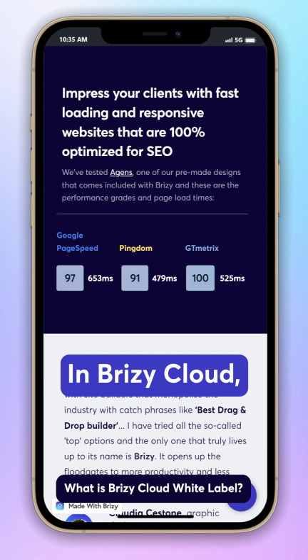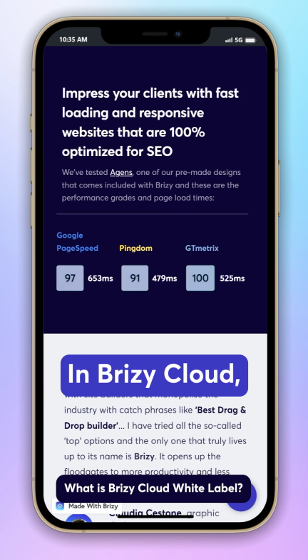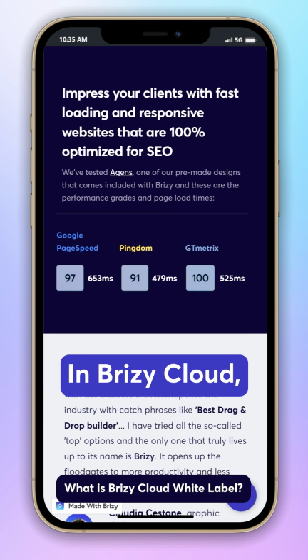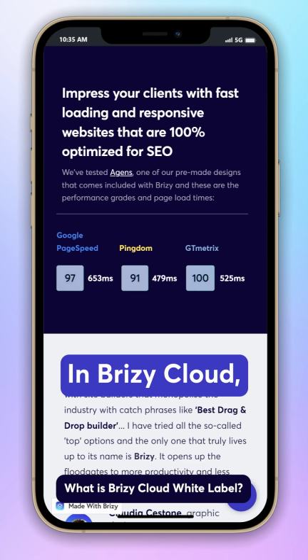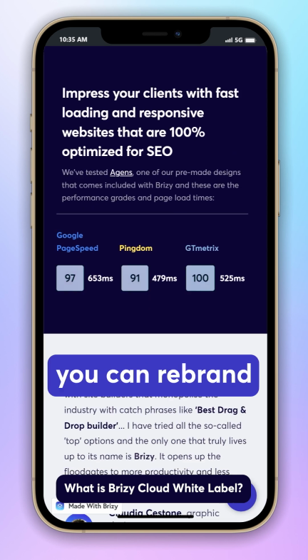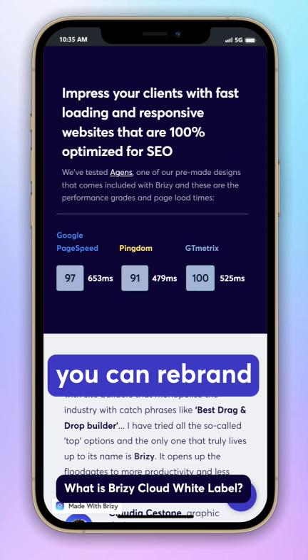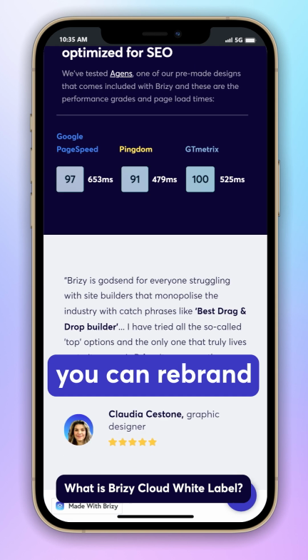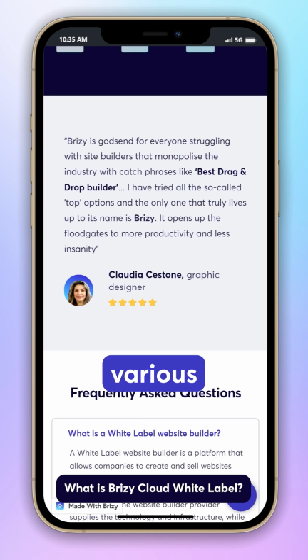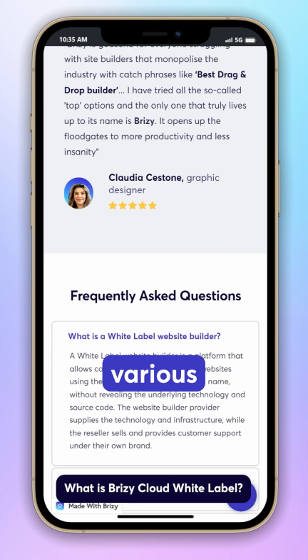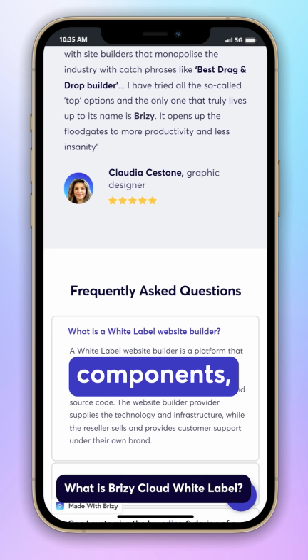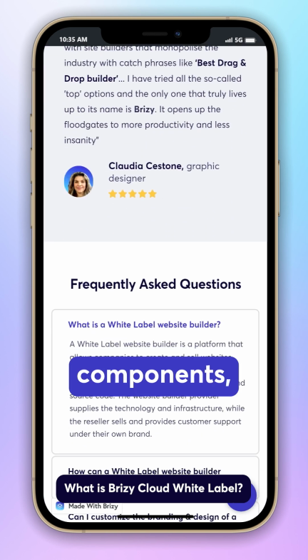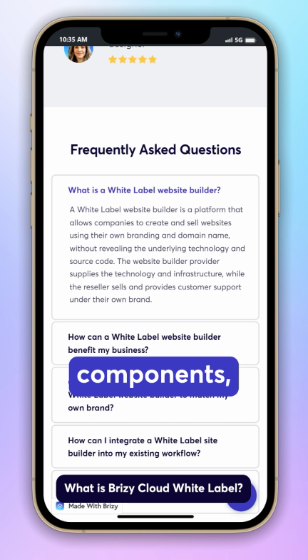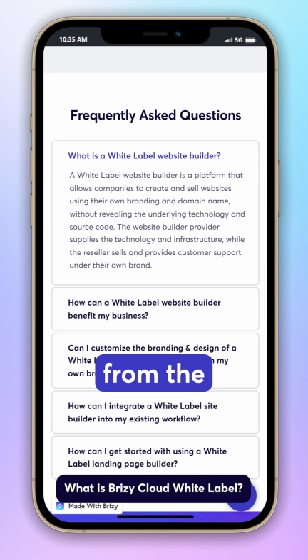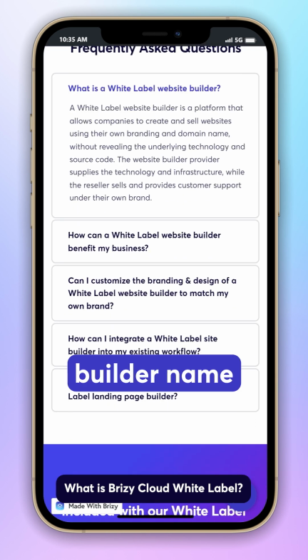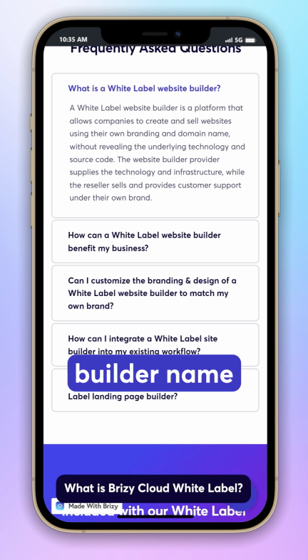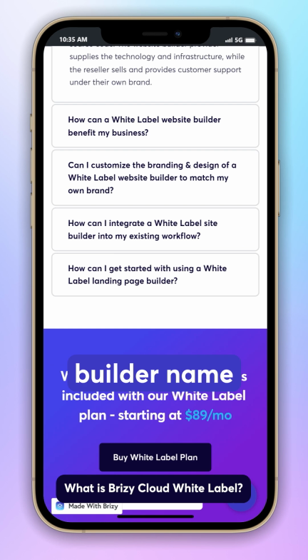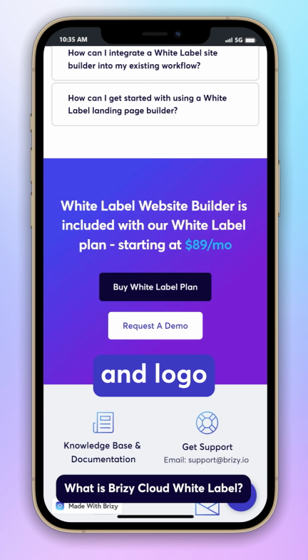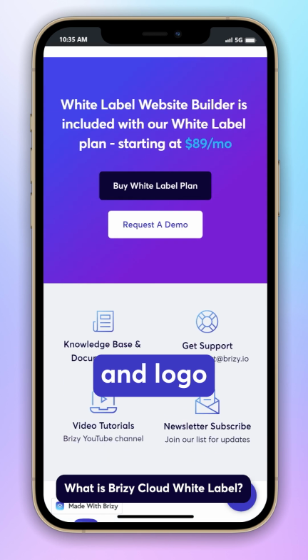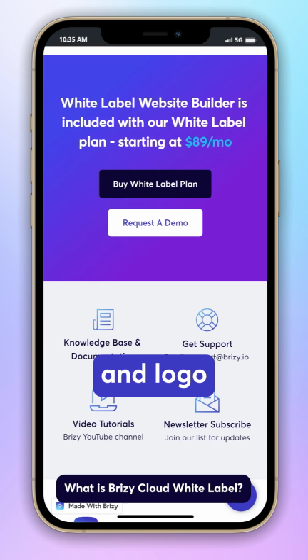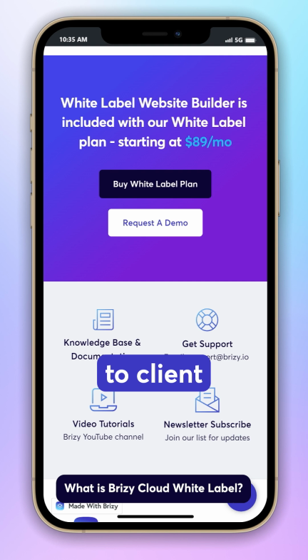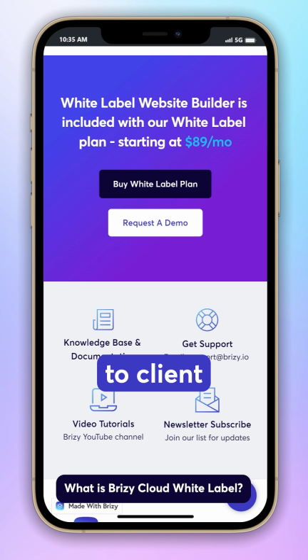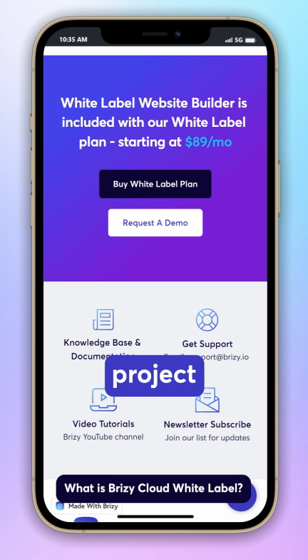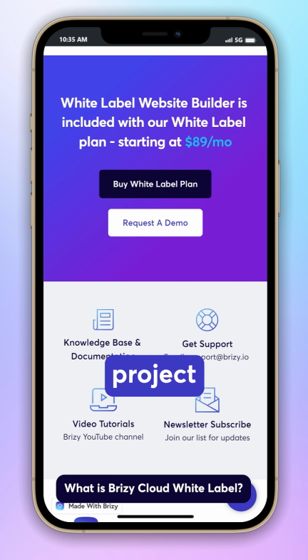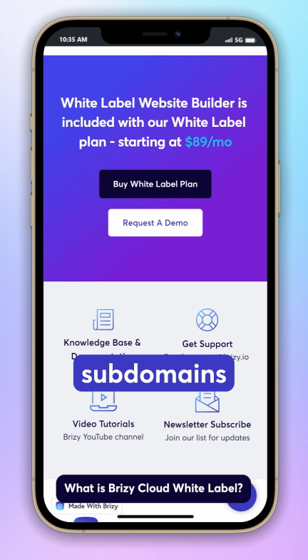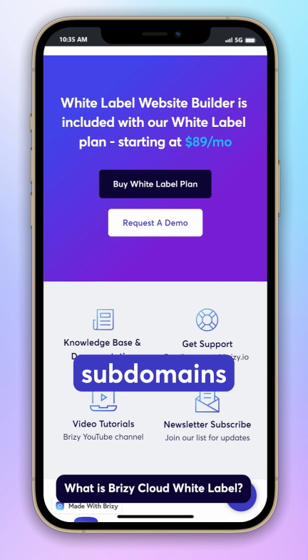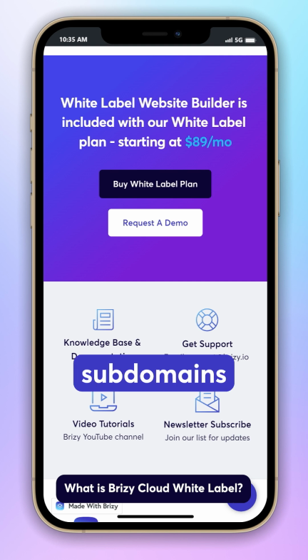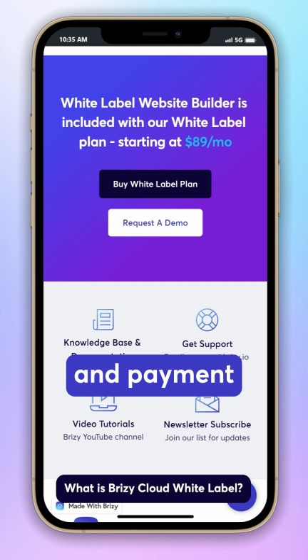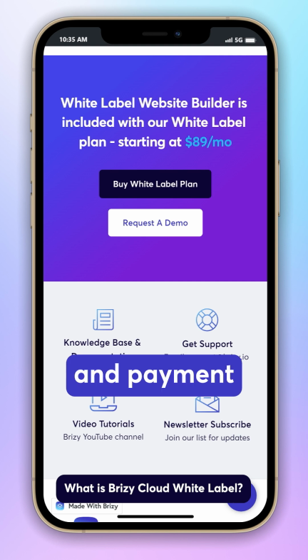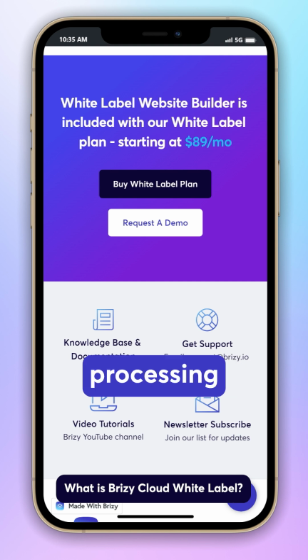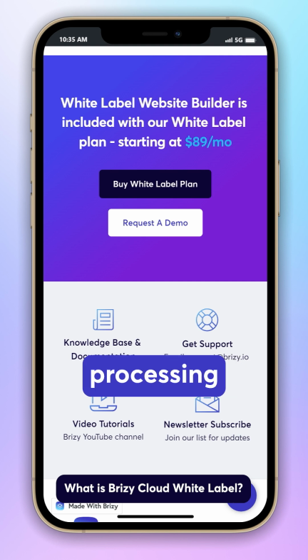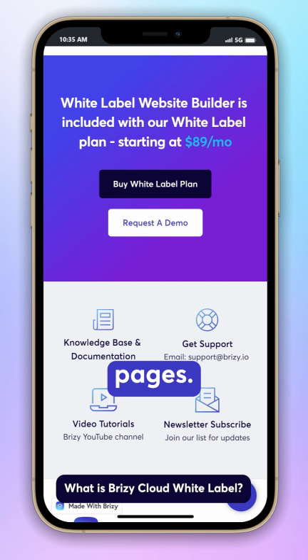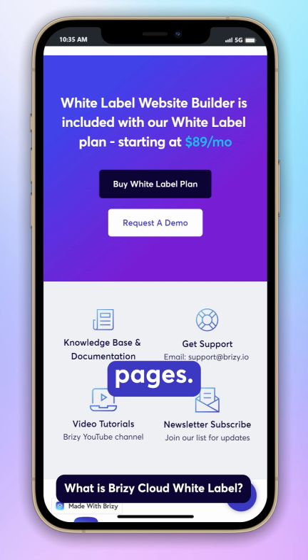In Breezy Cloud, you can rebrand various components, from the builder name and logo to client project subdomains and payment processing pages.